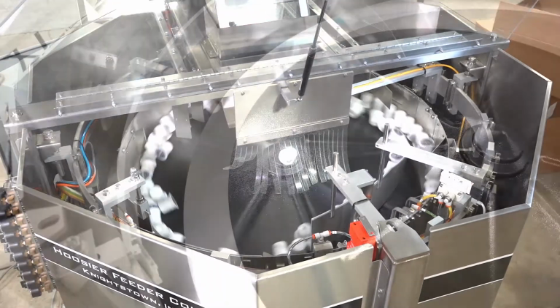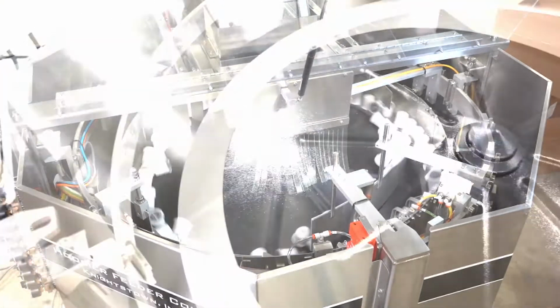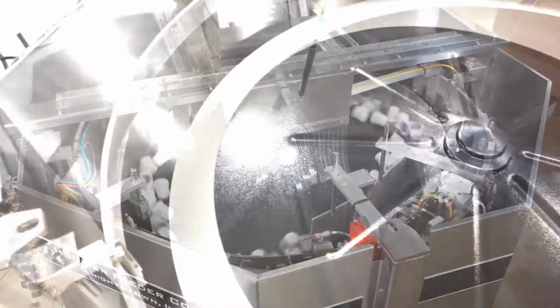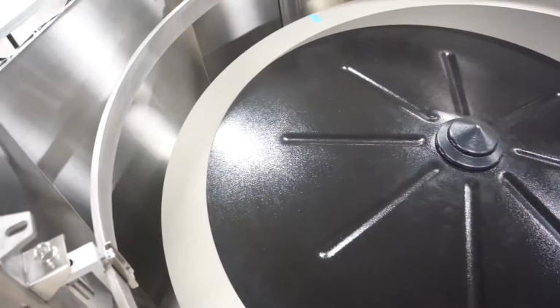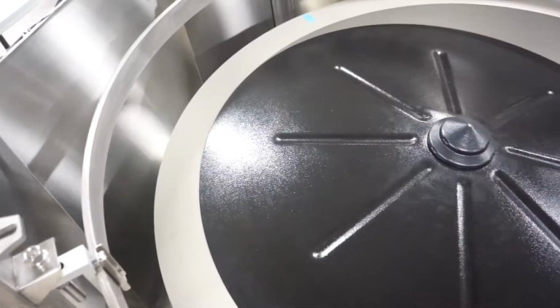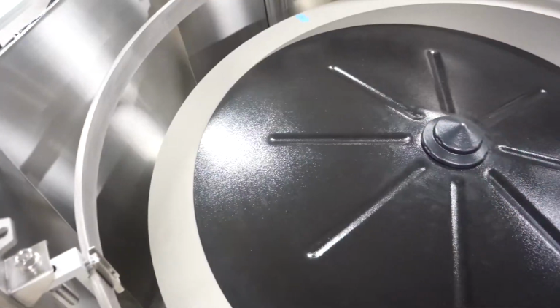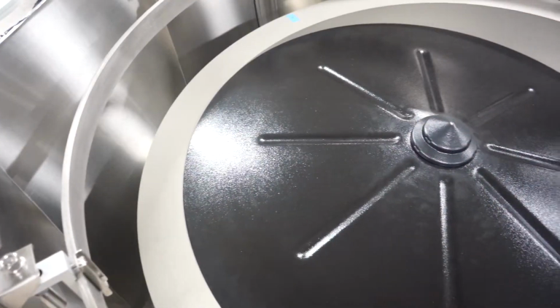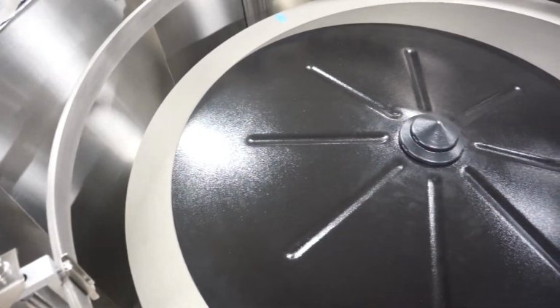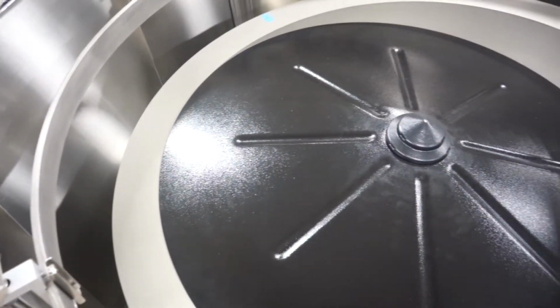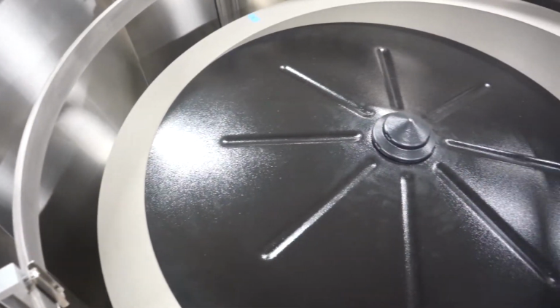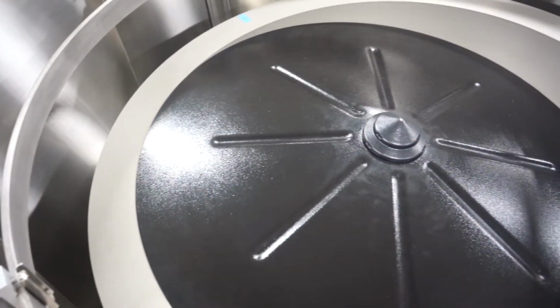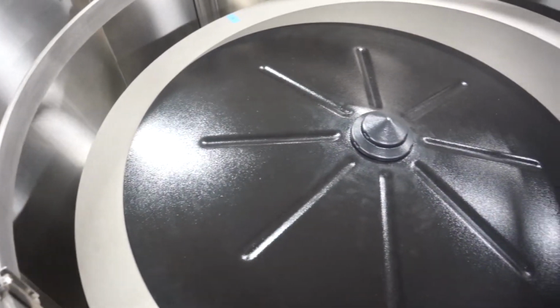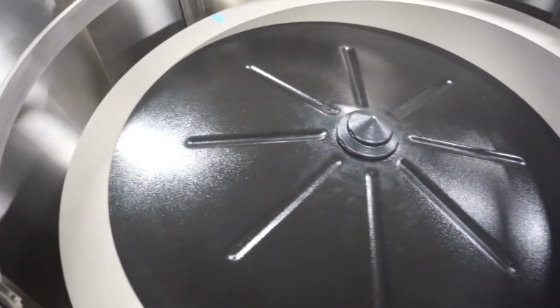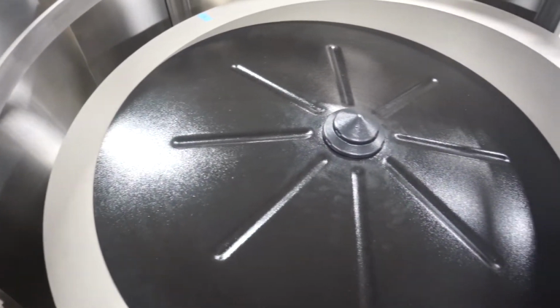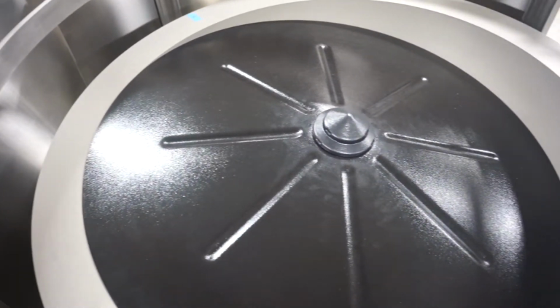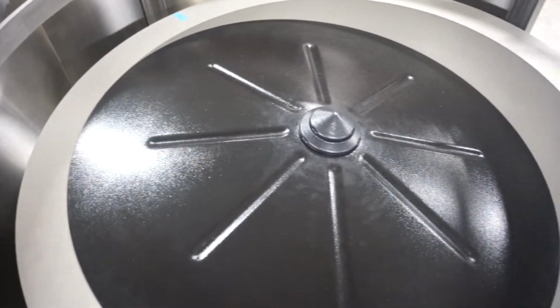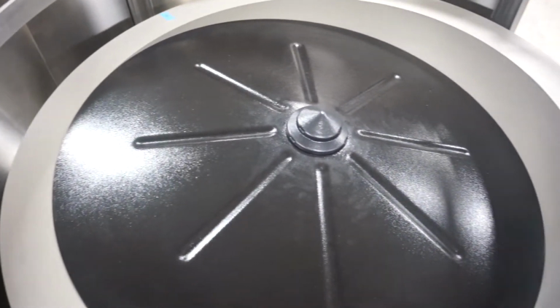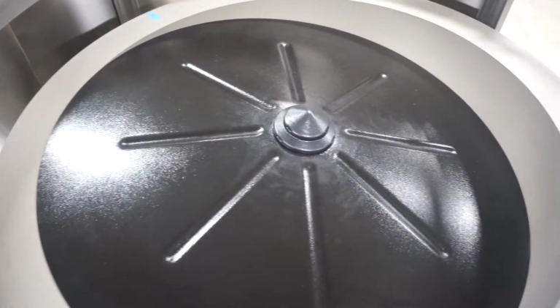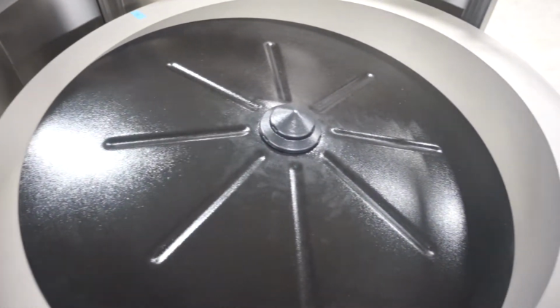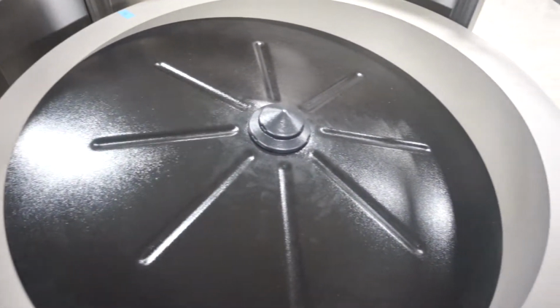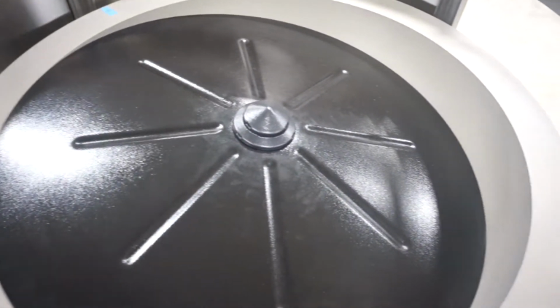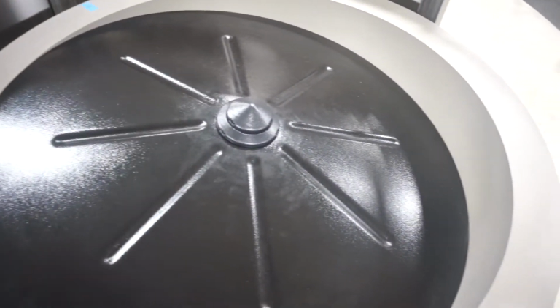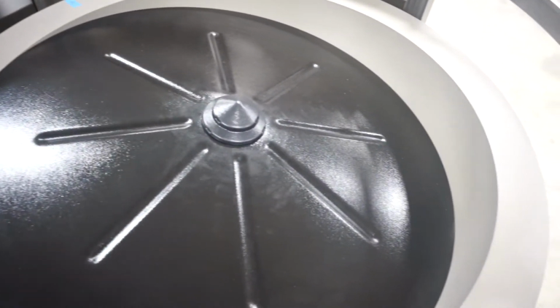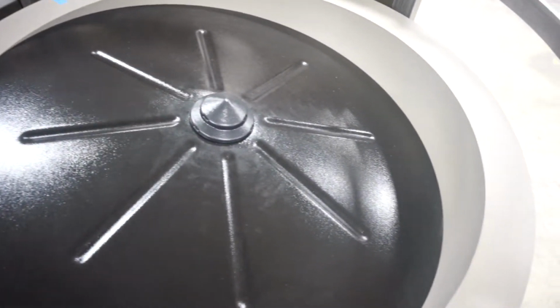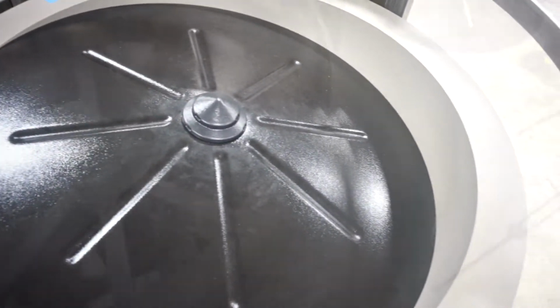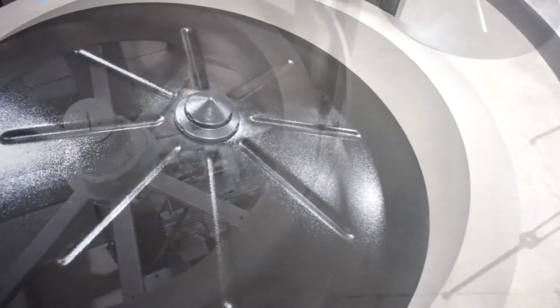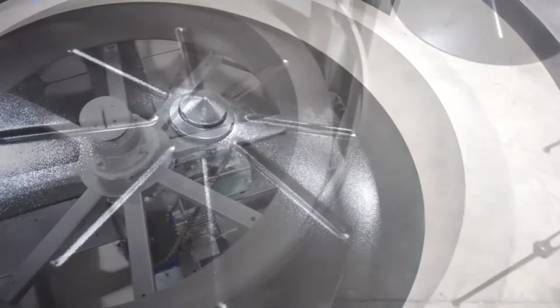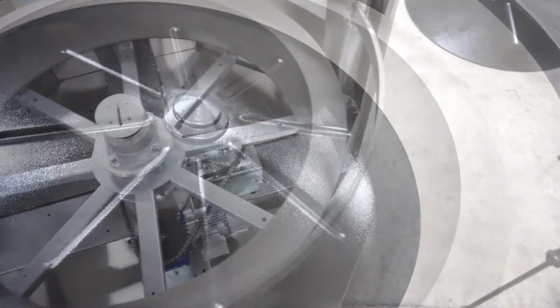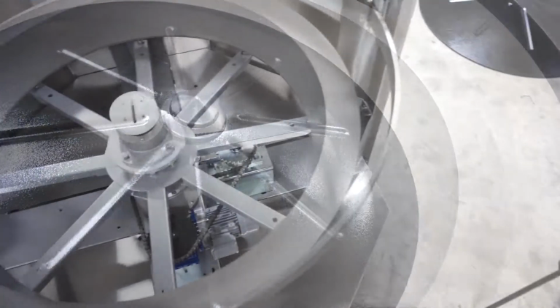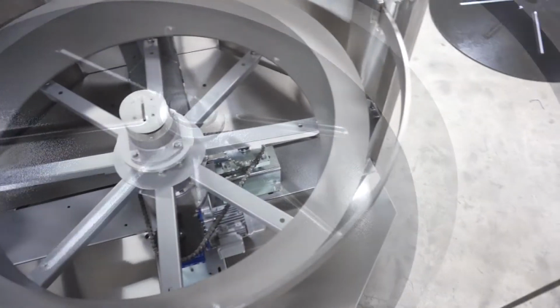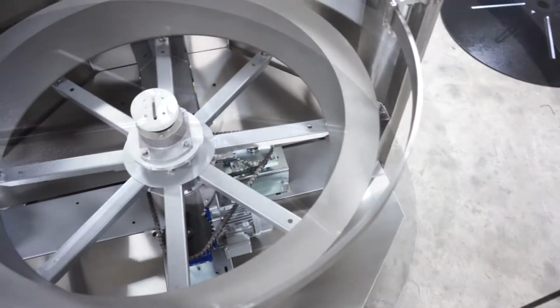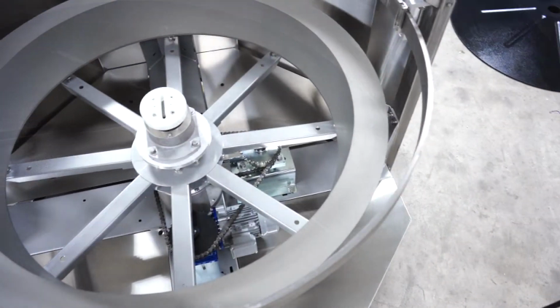Before performing any work on the feeder, always ensure that there is no live power to the system.